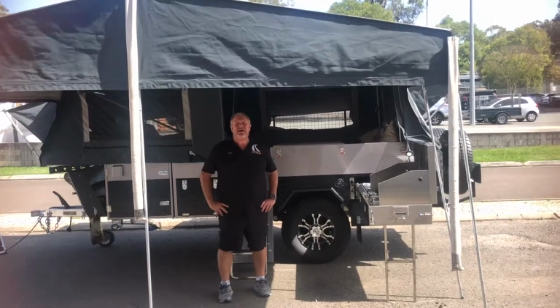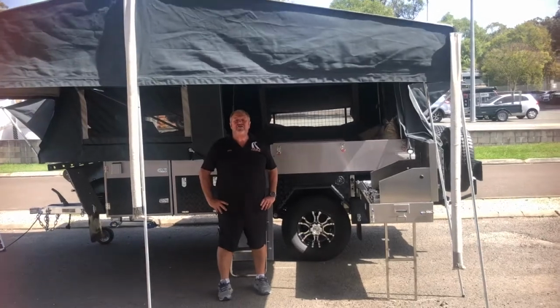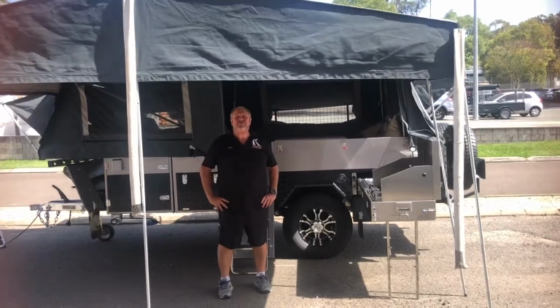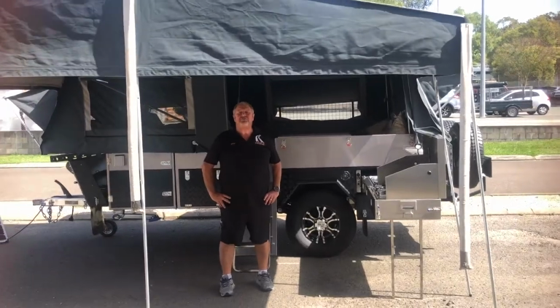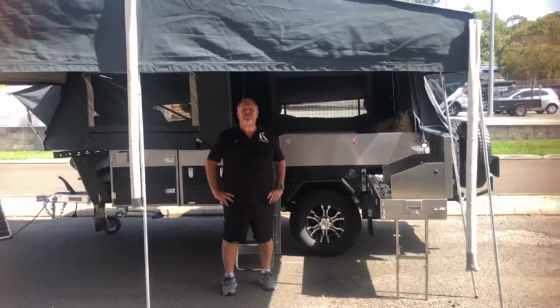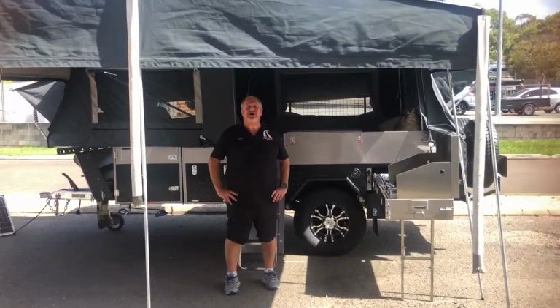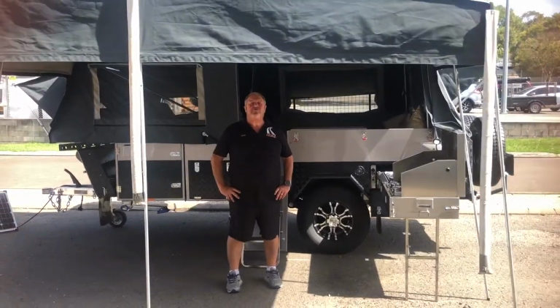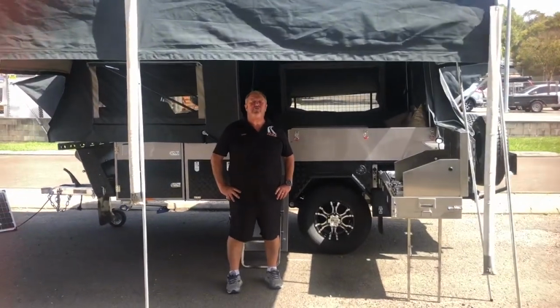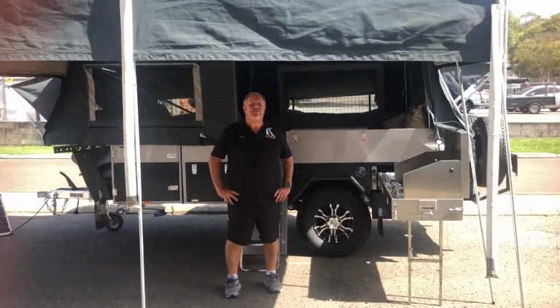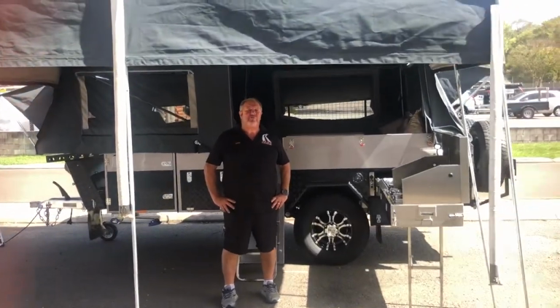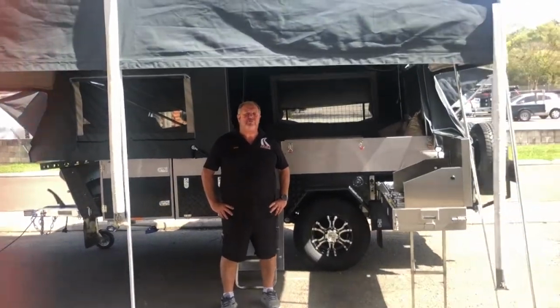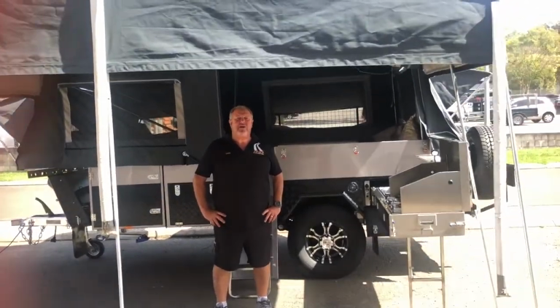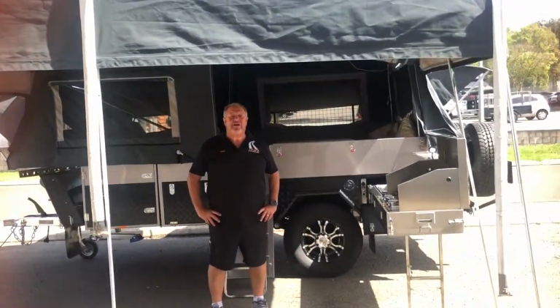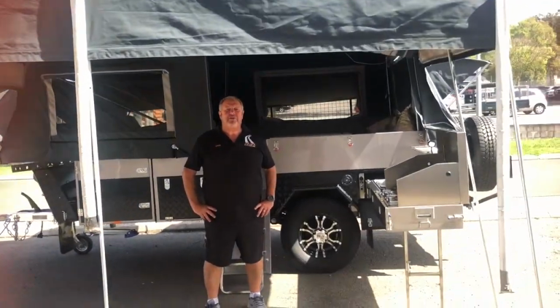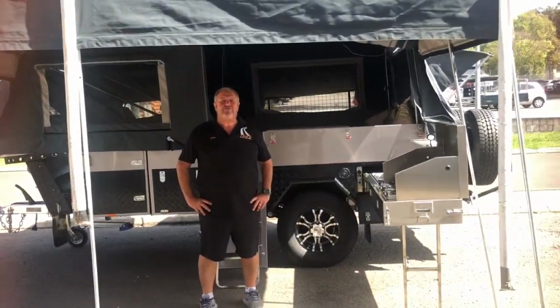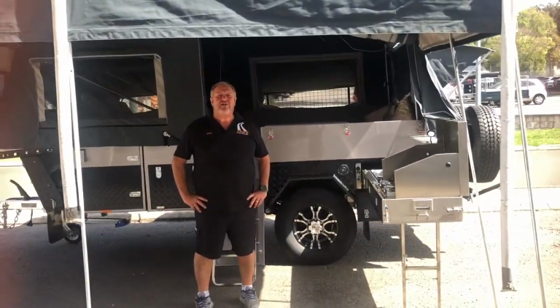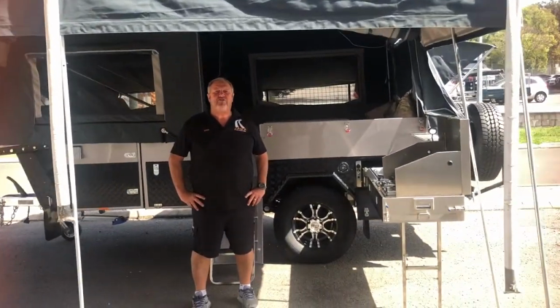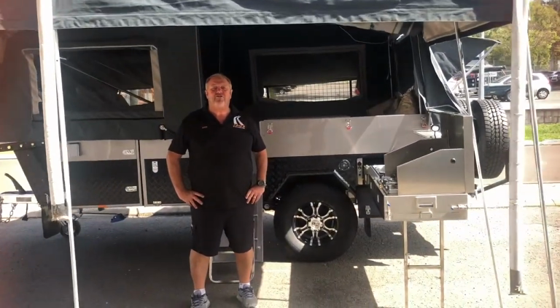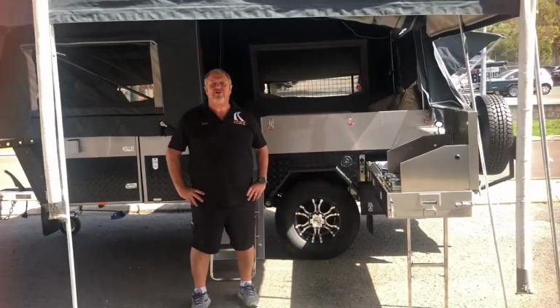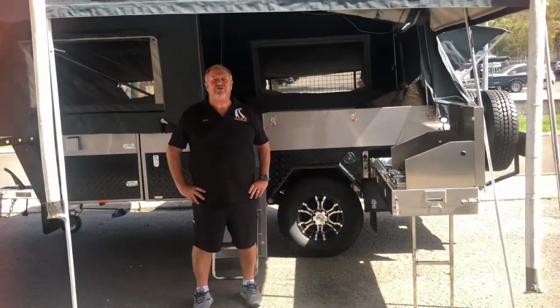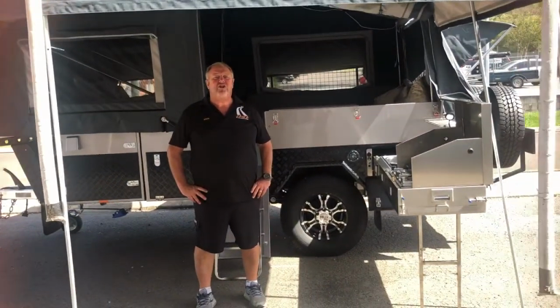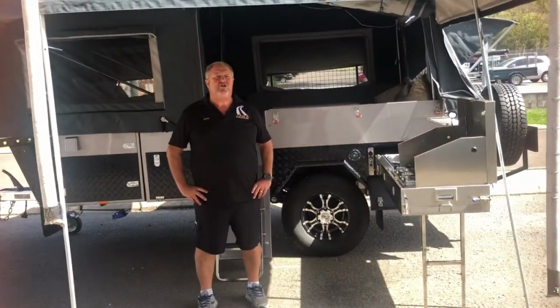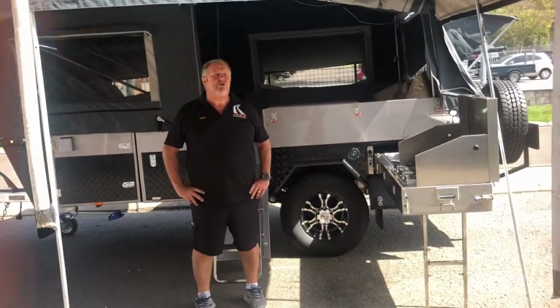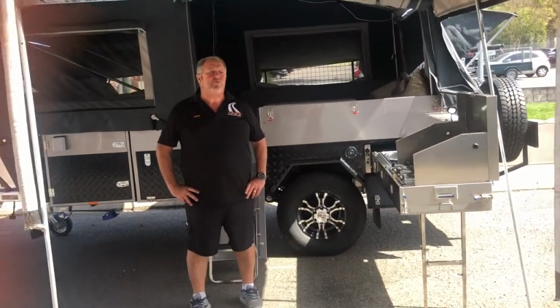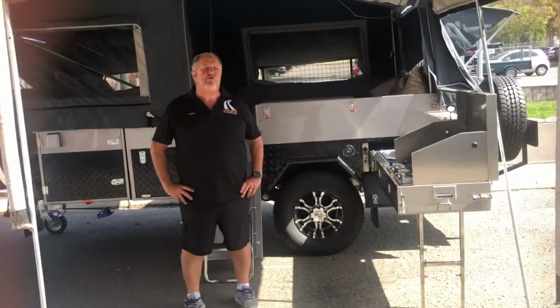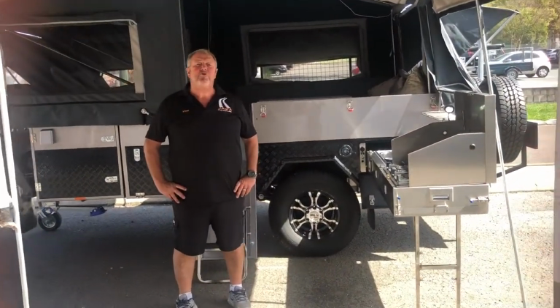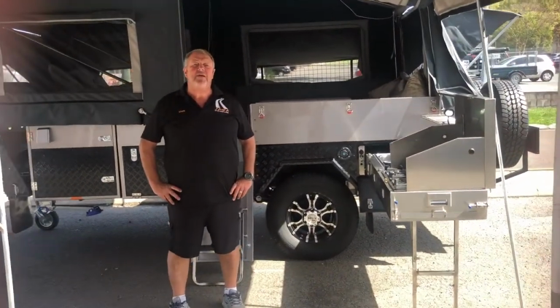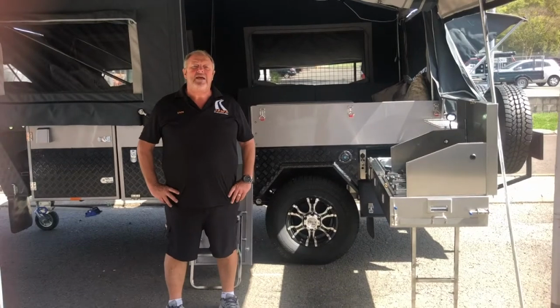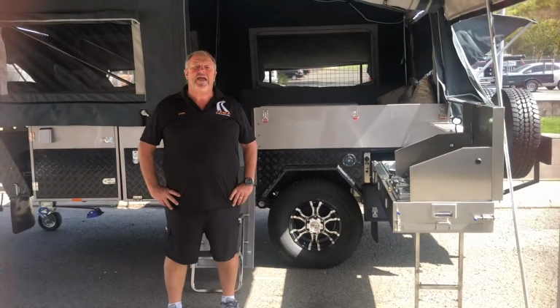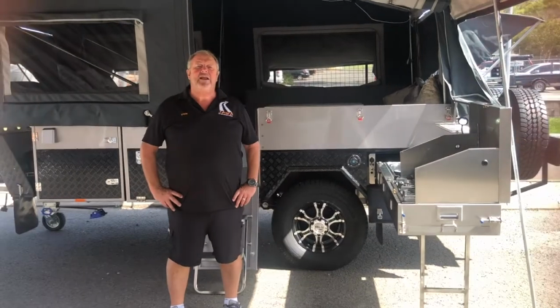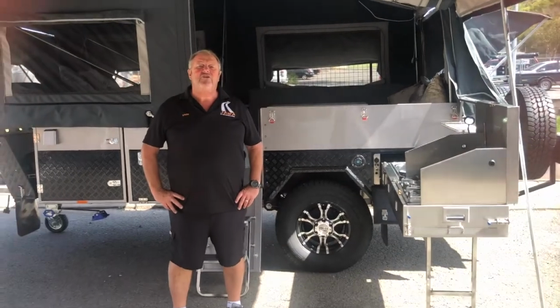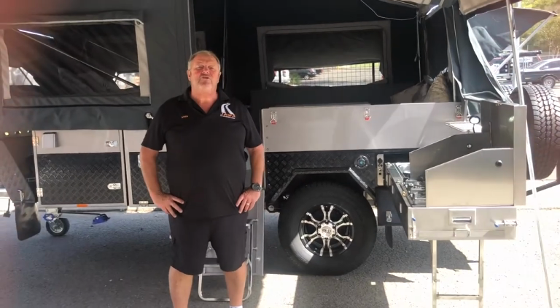Good day. My name's John Perry from Jawa Camper Trailers. I'd just like to show you the new and improved Outlander 2.